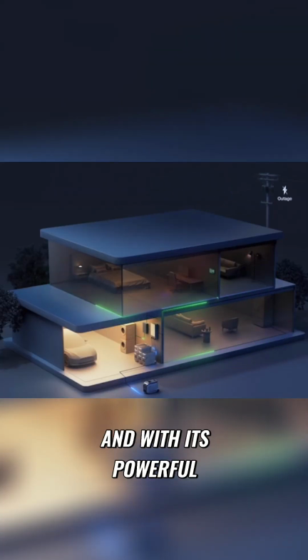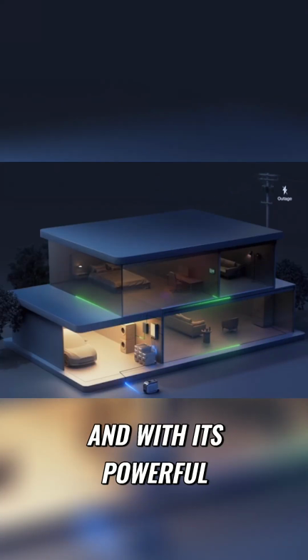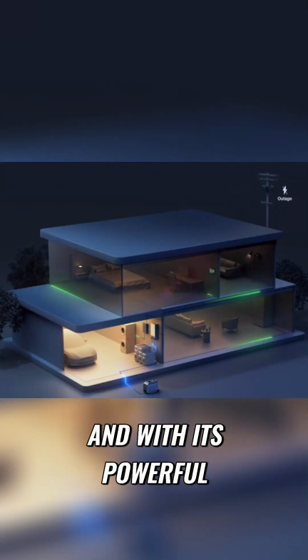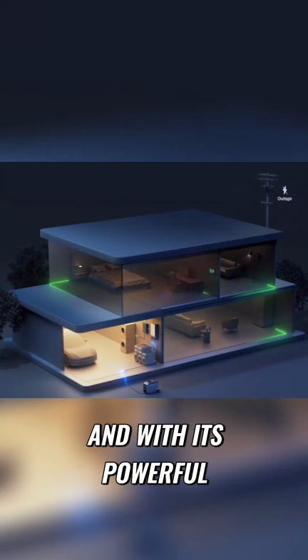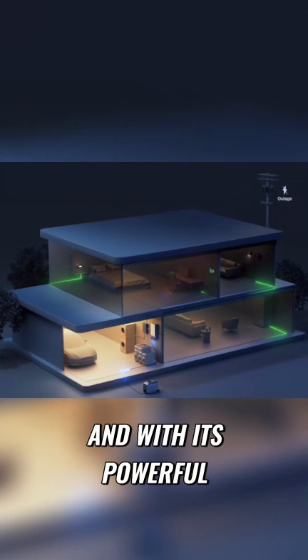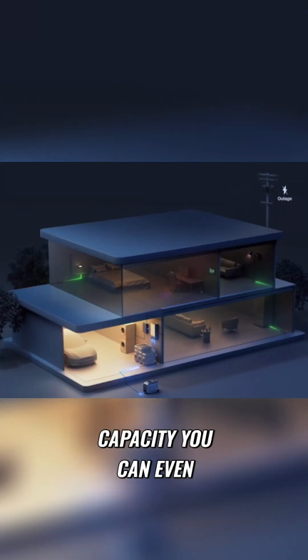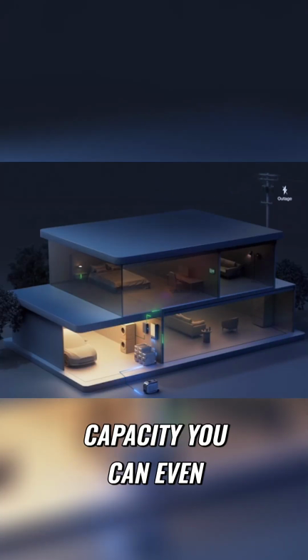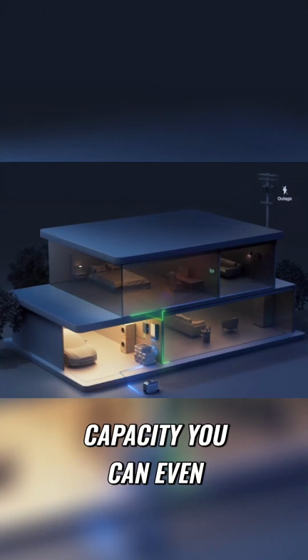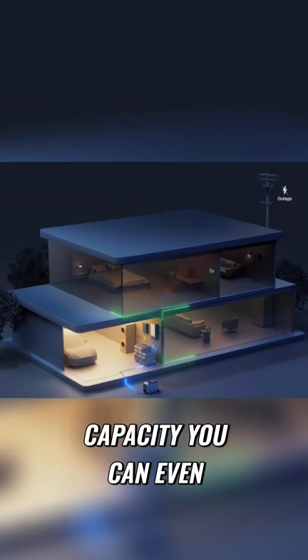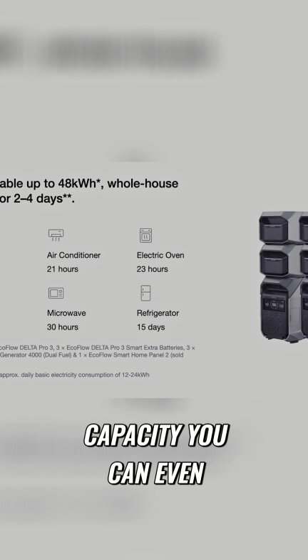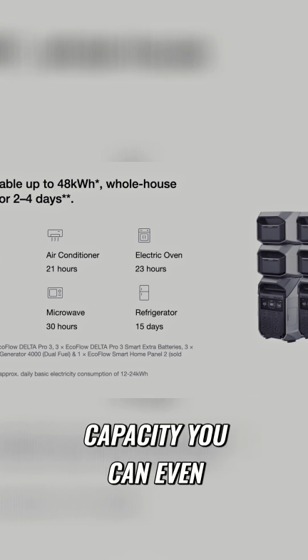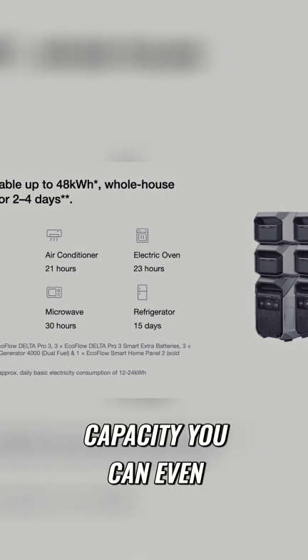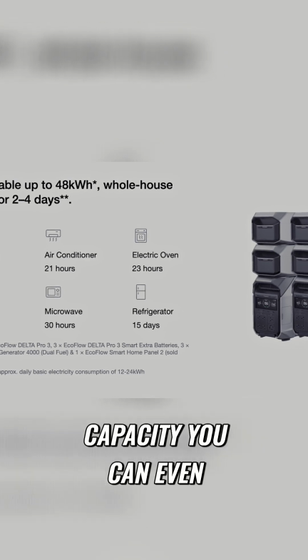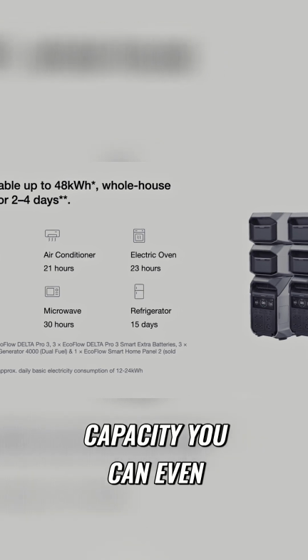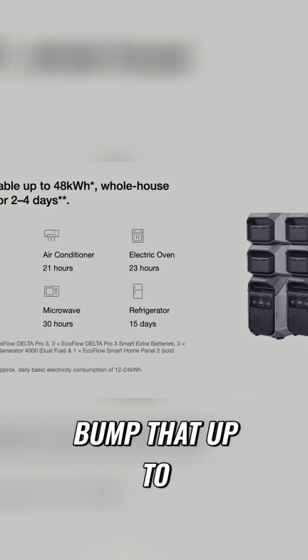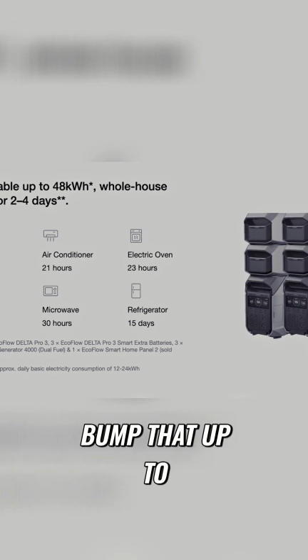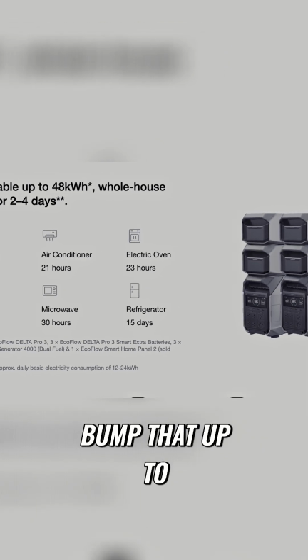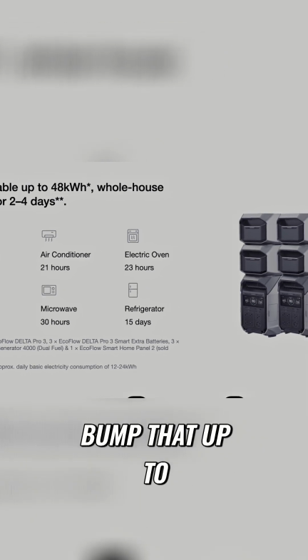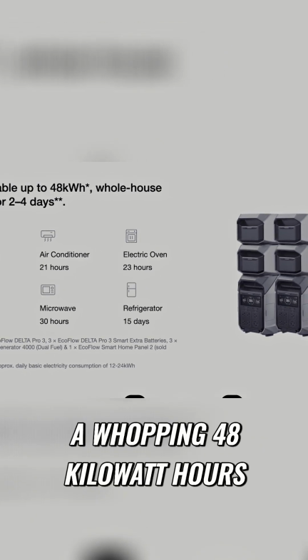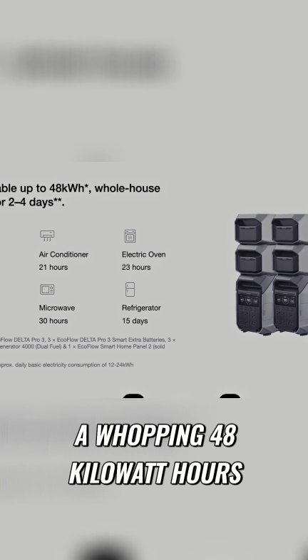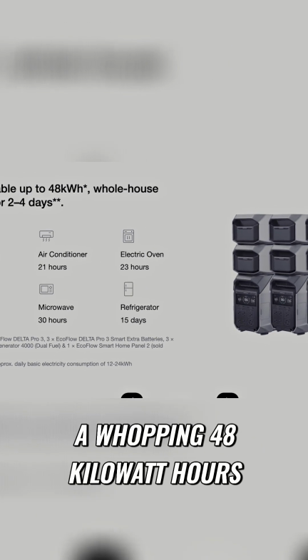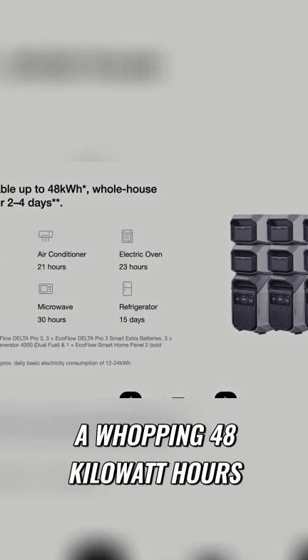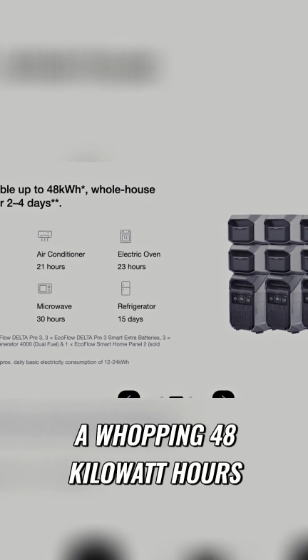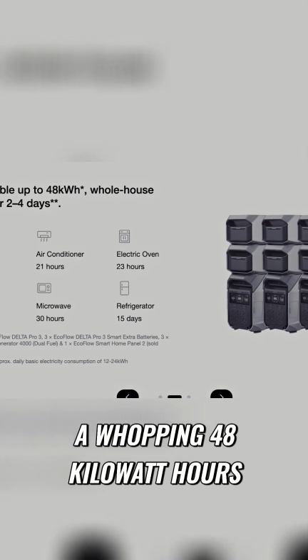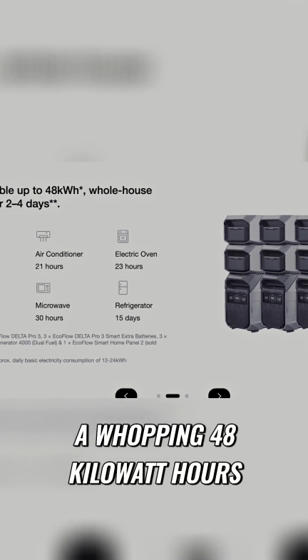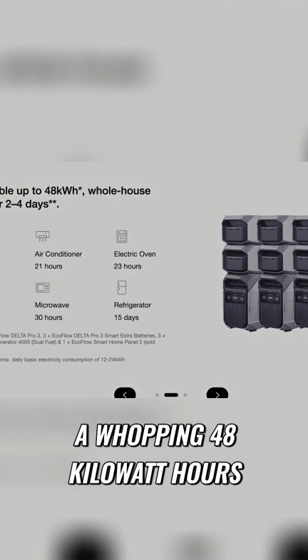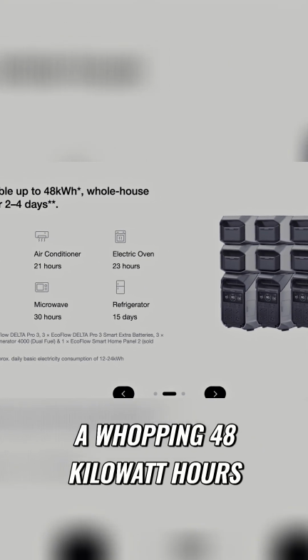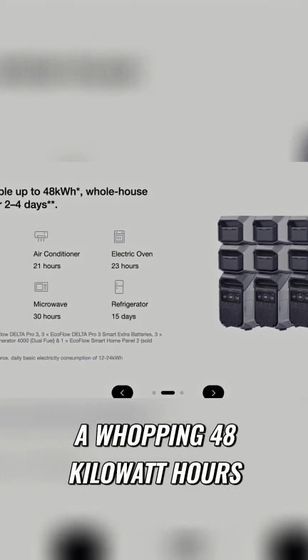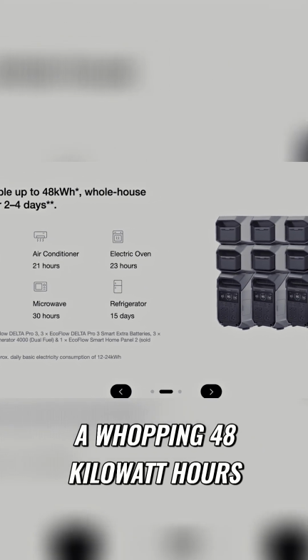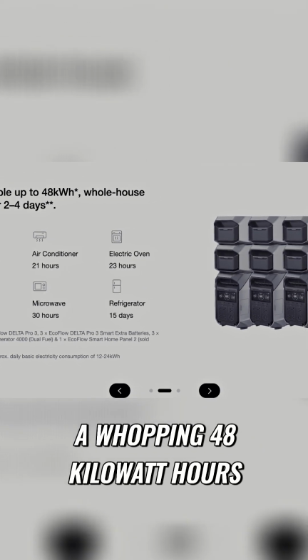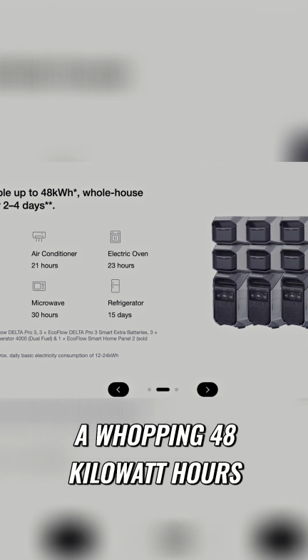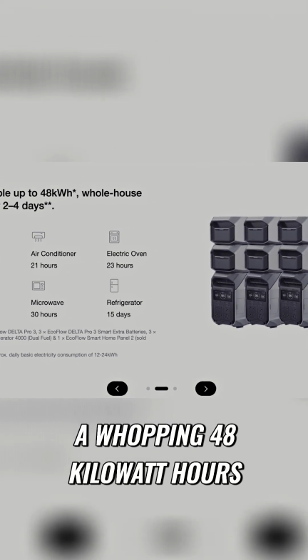And with its powerful capacity, you can even bump that up to a whopping 48 kilowatt hours.